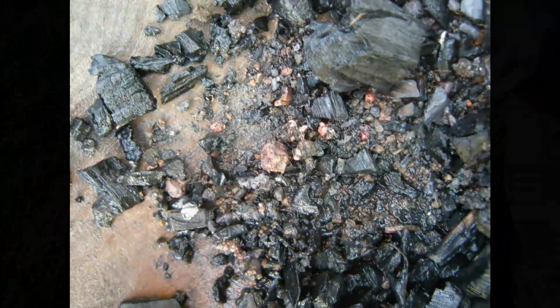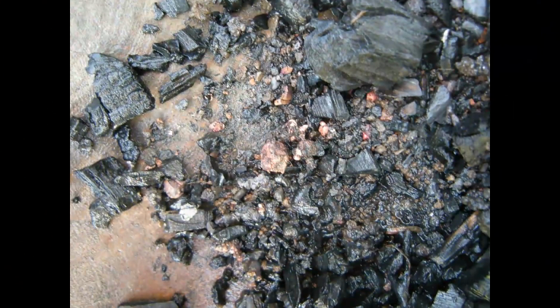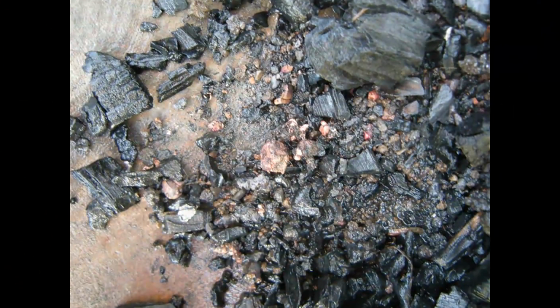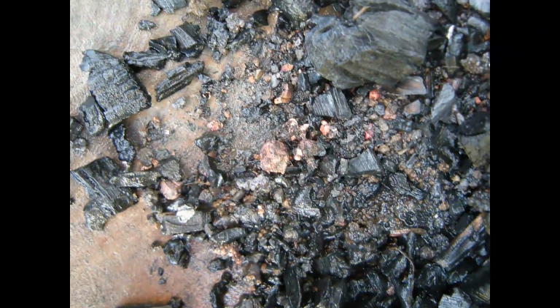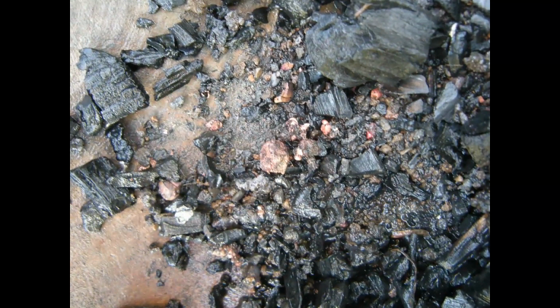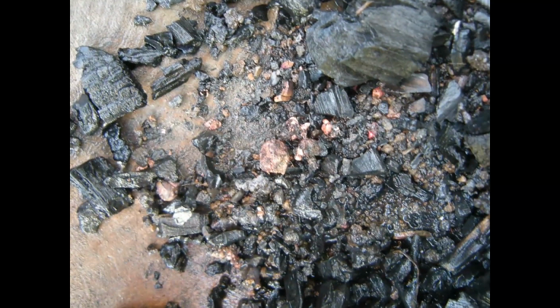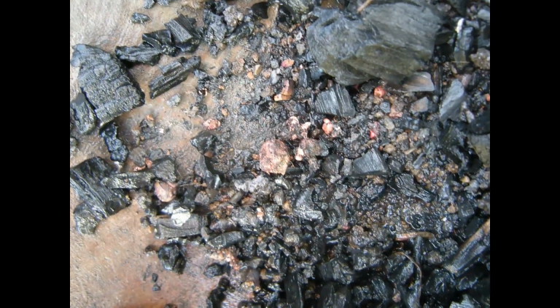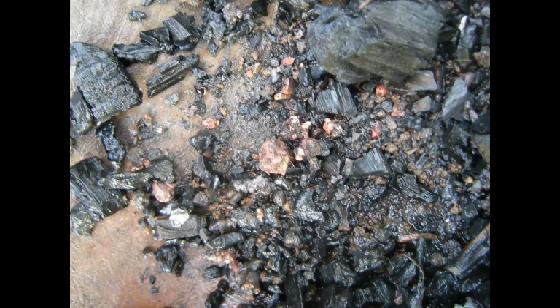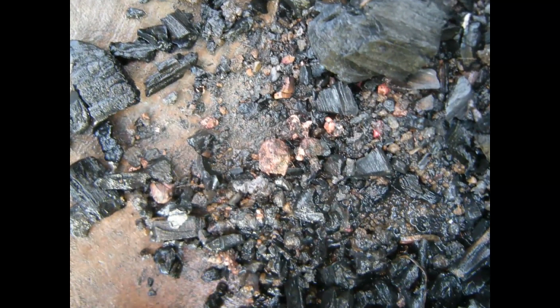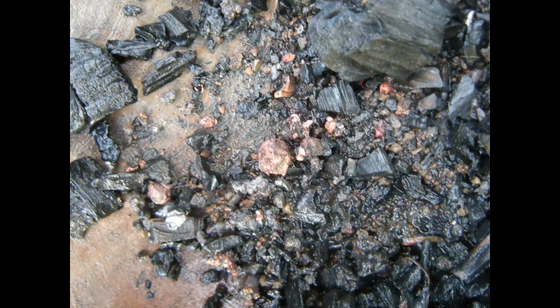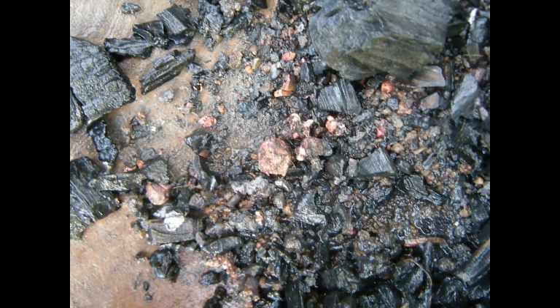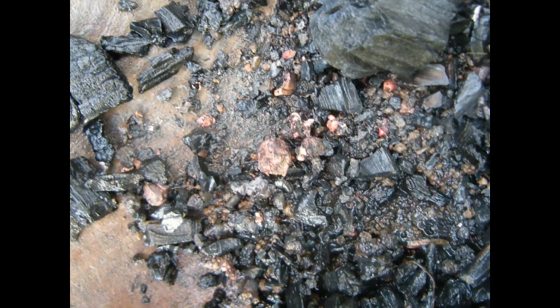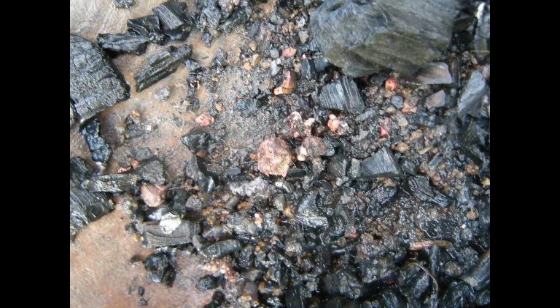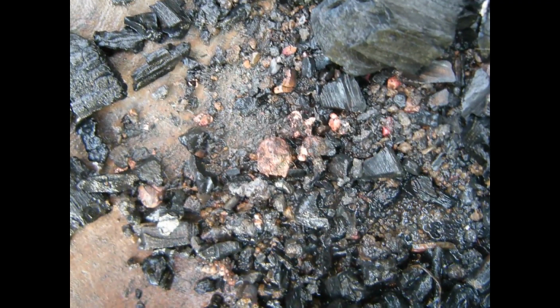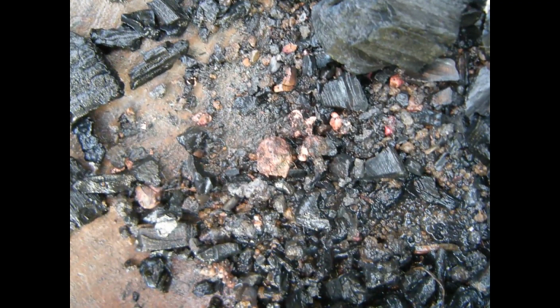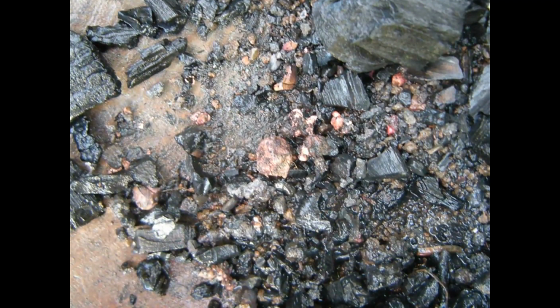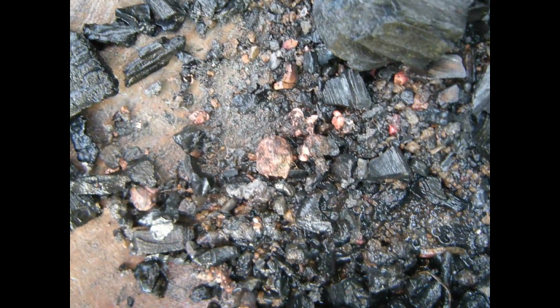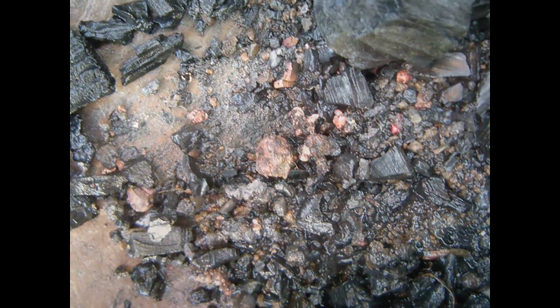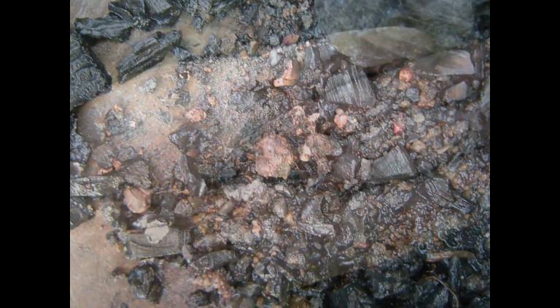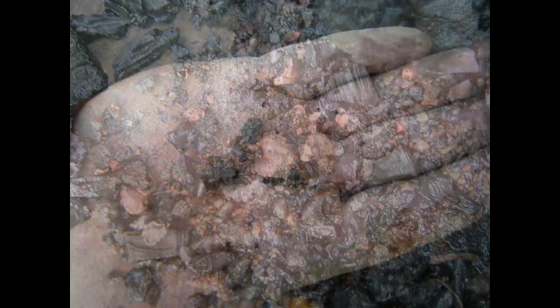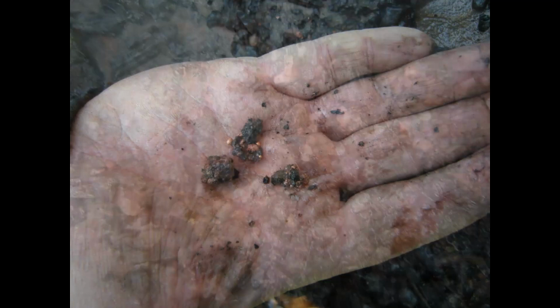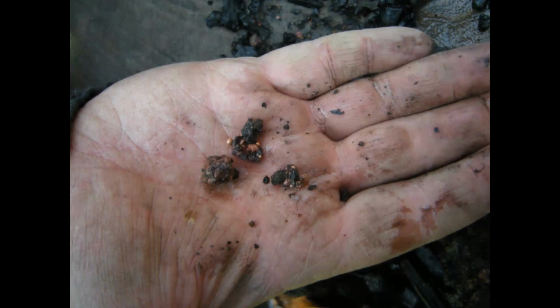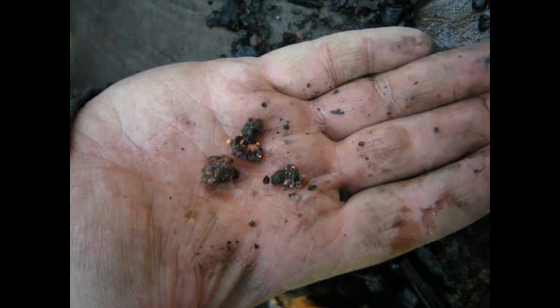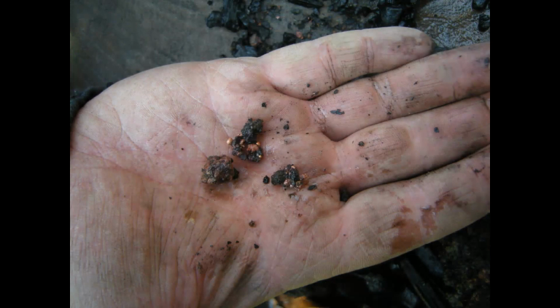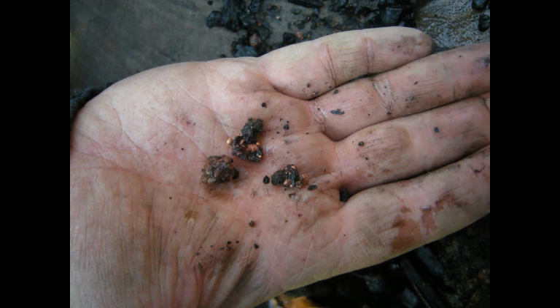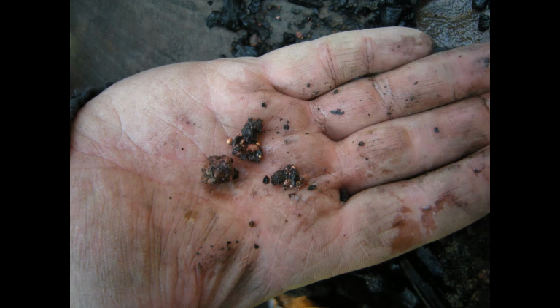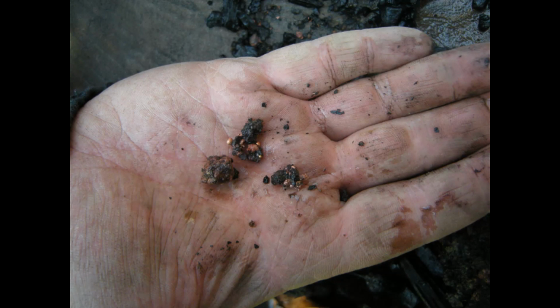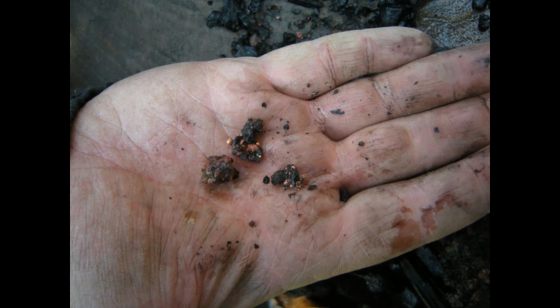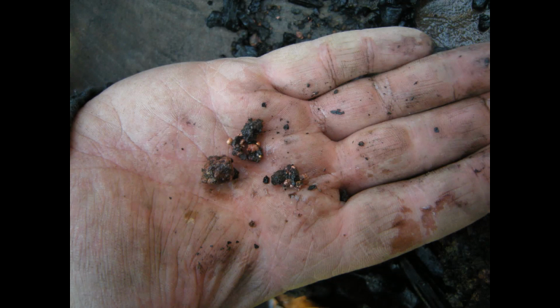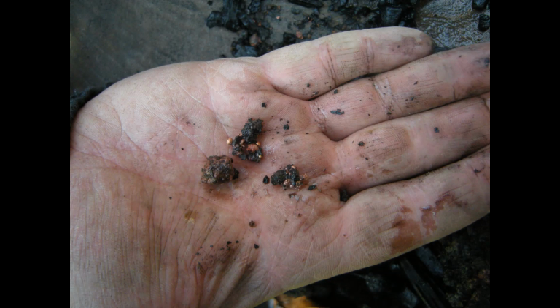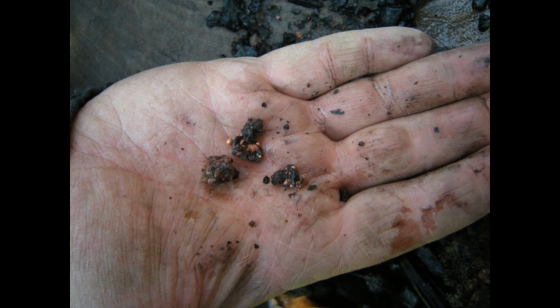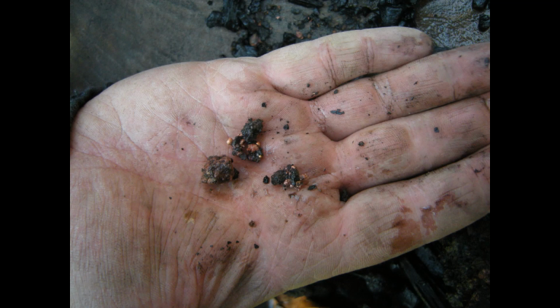These fragments are collected together and put into a ceramic crucible and returned to the furnace to be melted together.